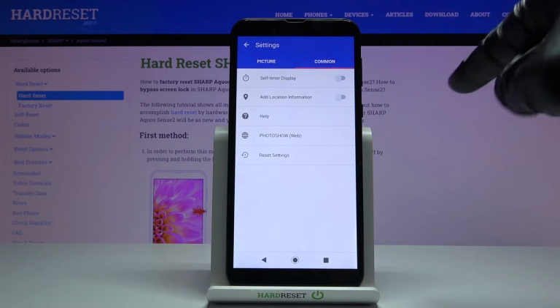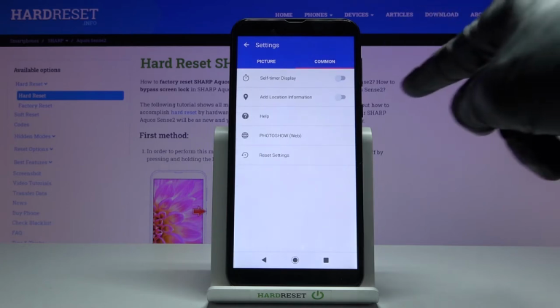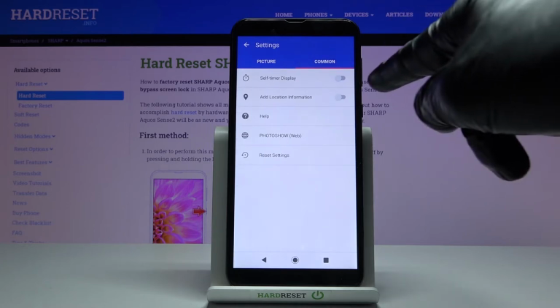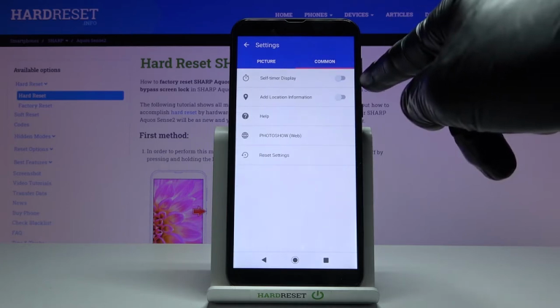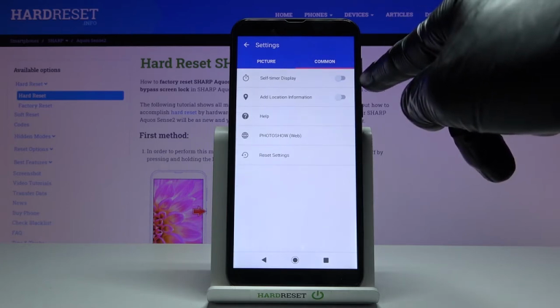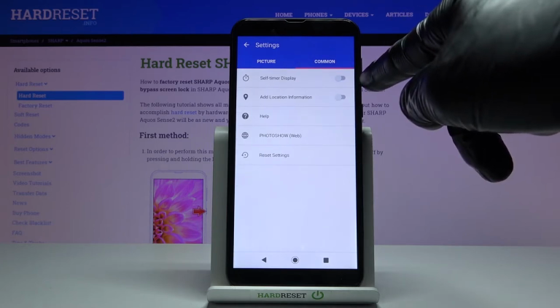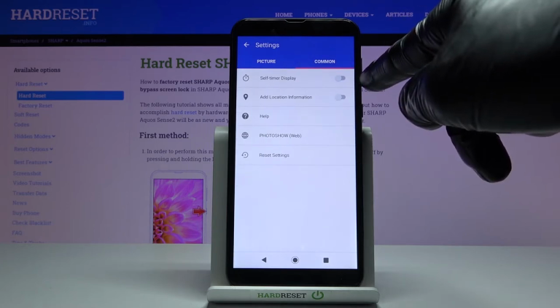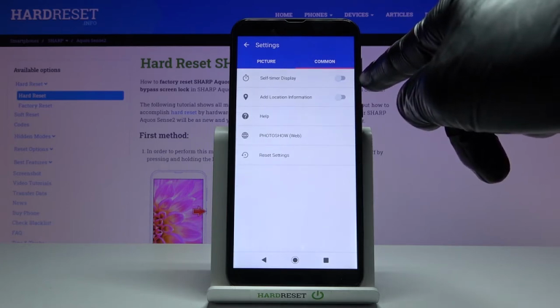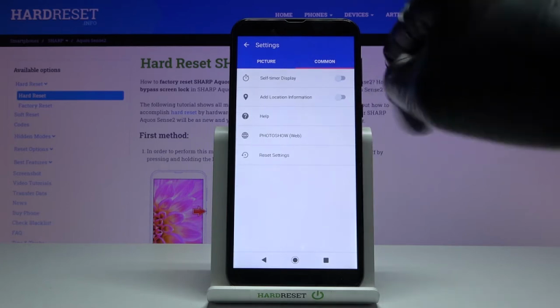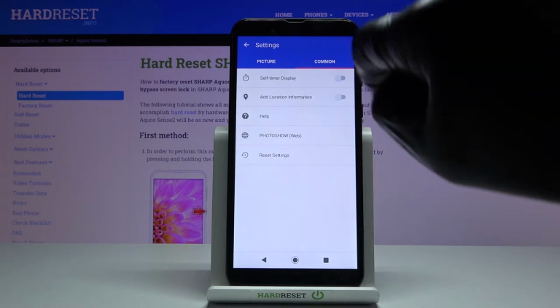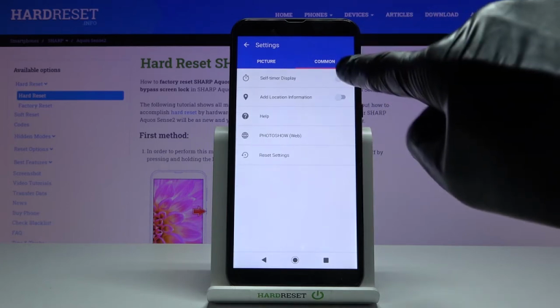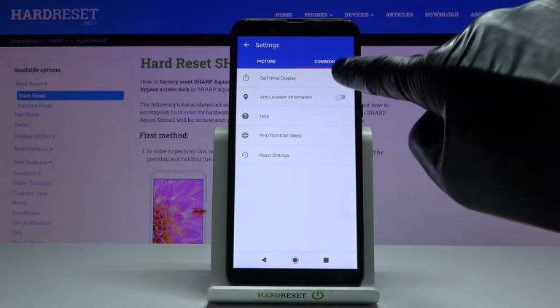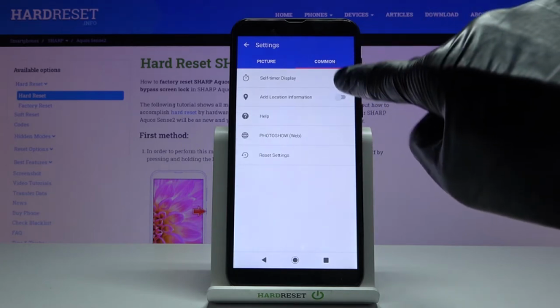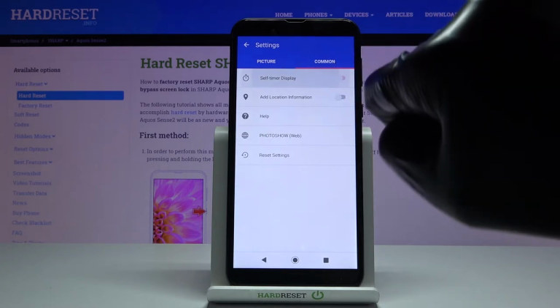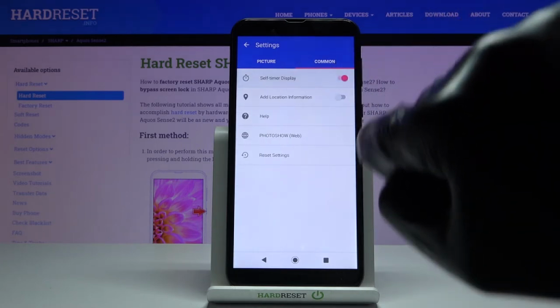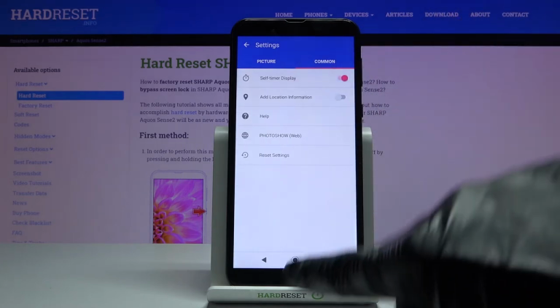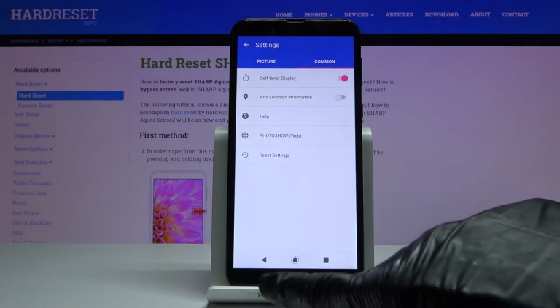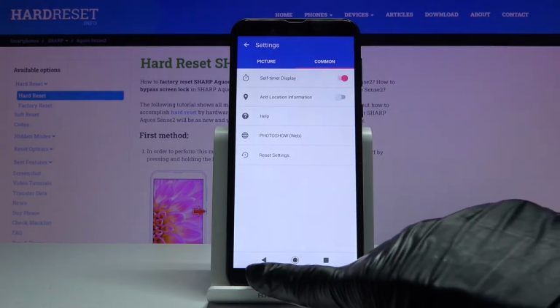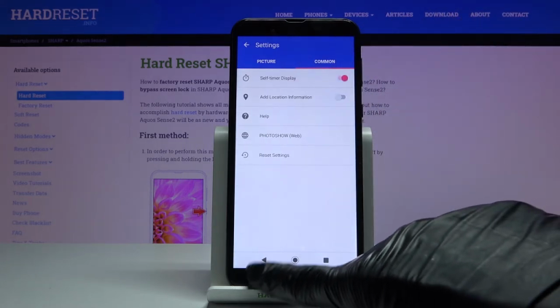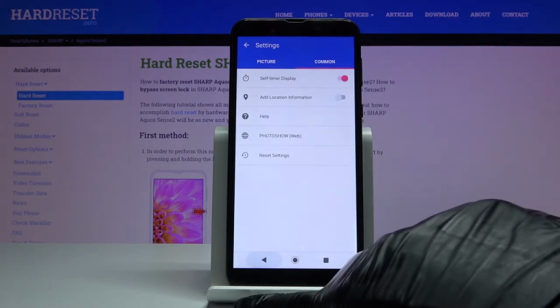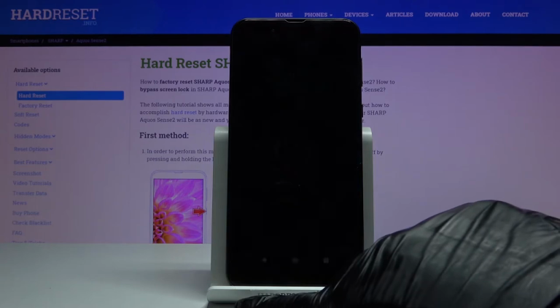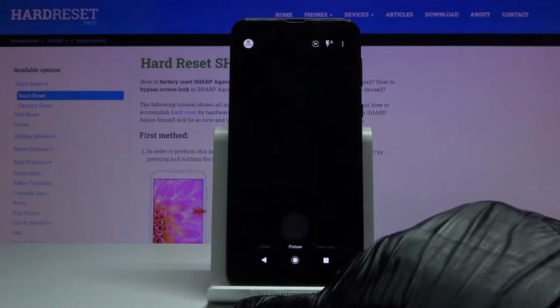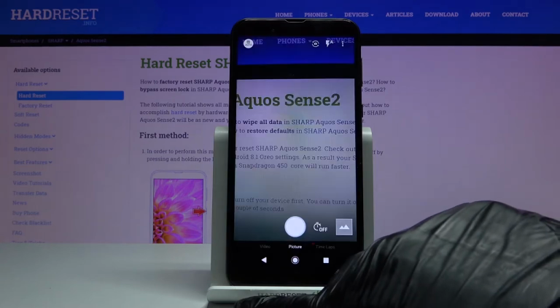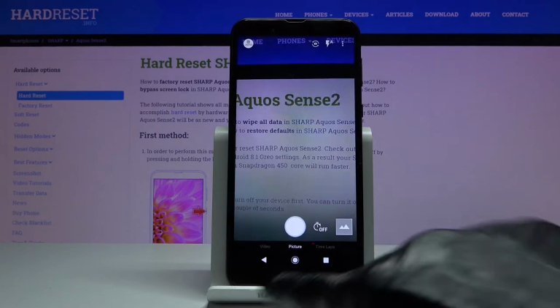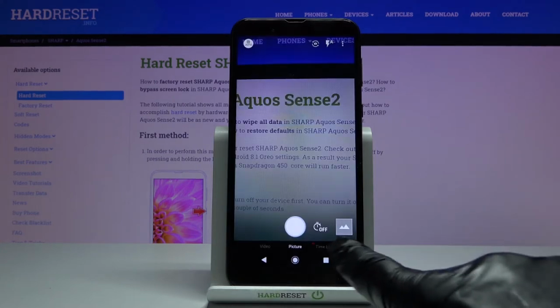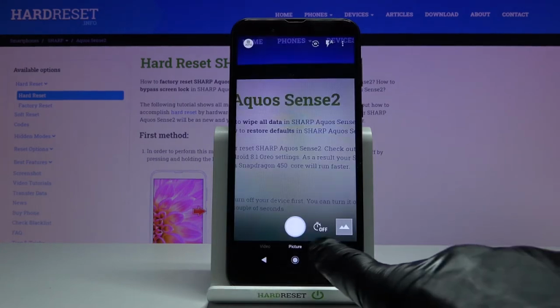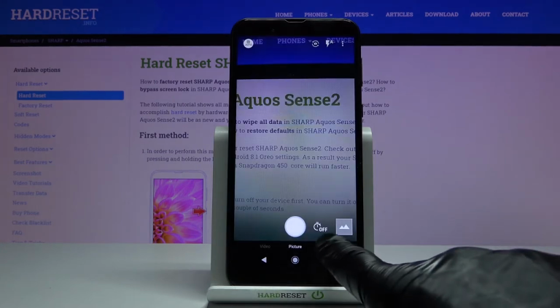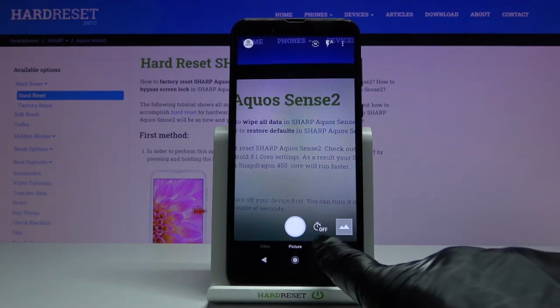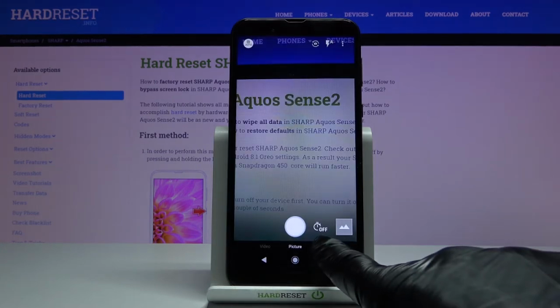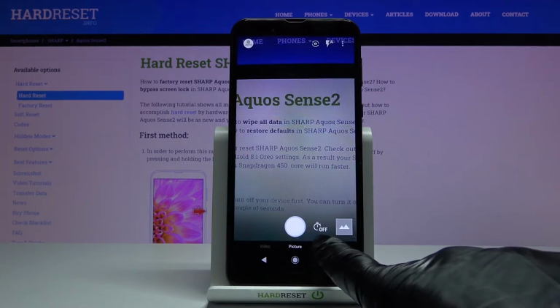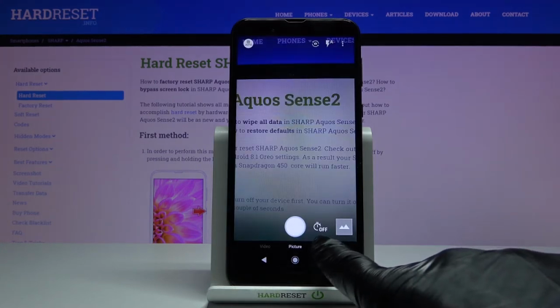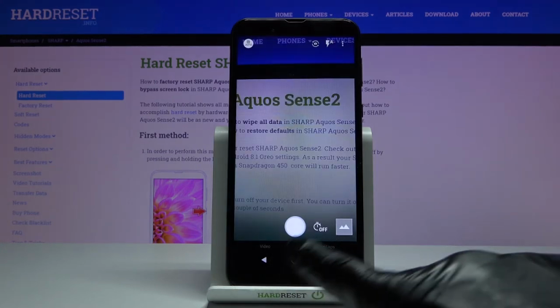Here you will notice the self timer display. Activate it, and now if you go back you will be able to notice it right here.